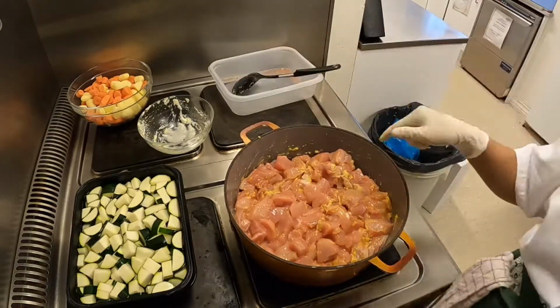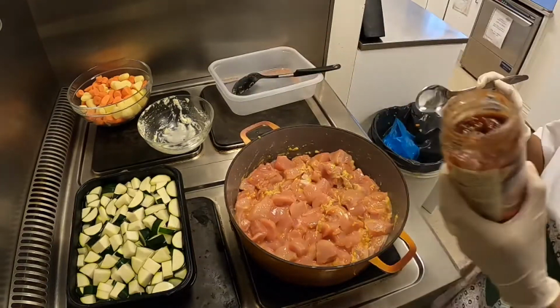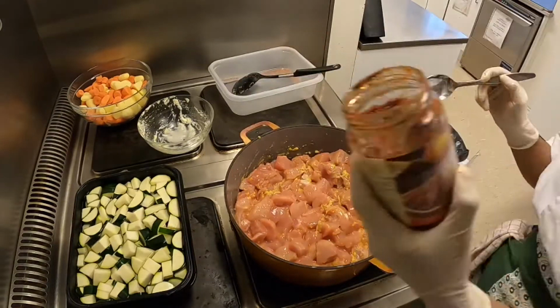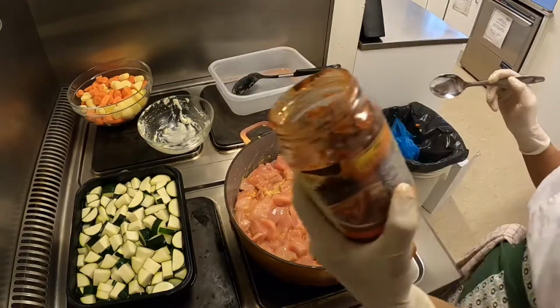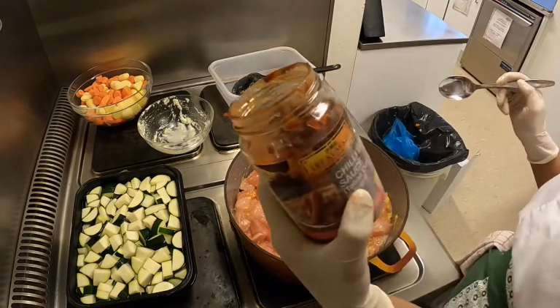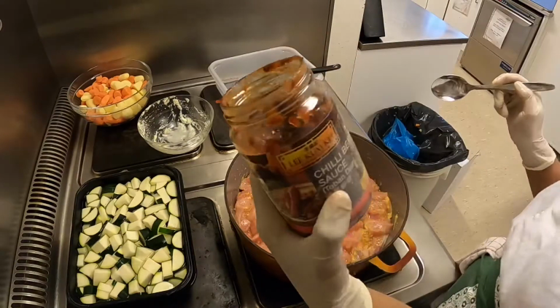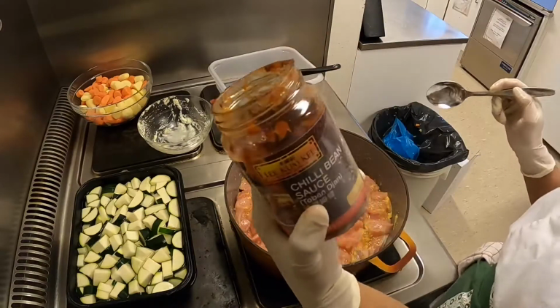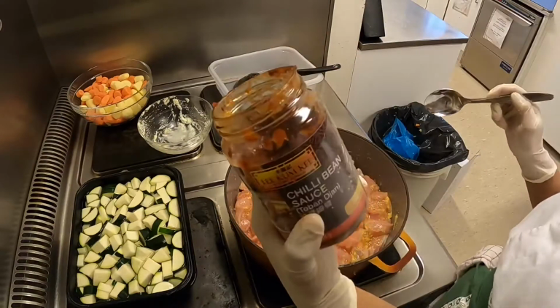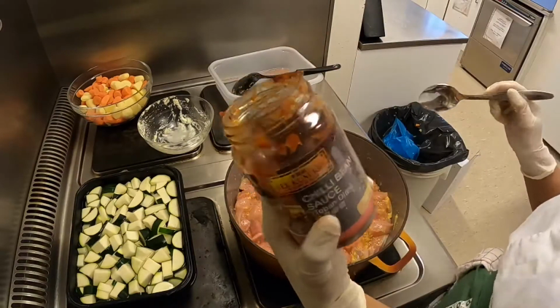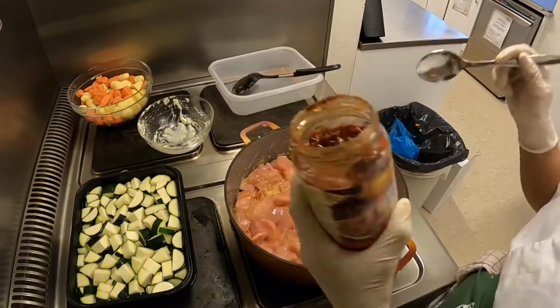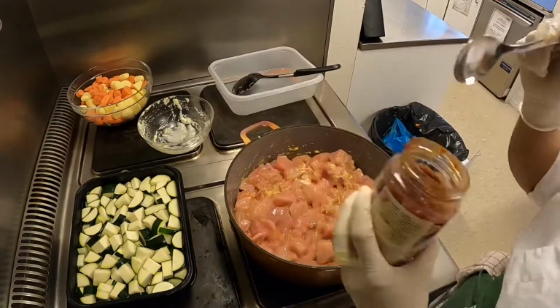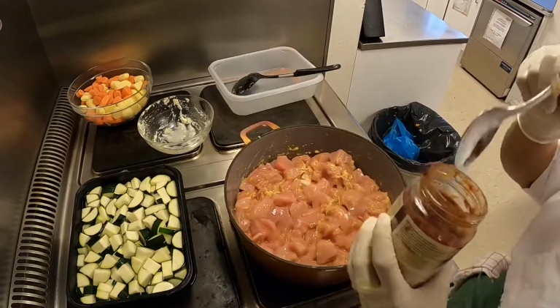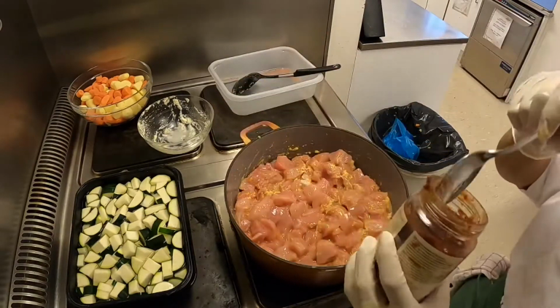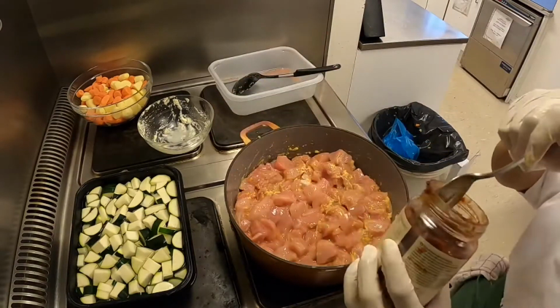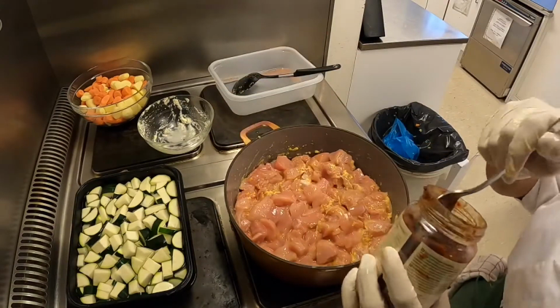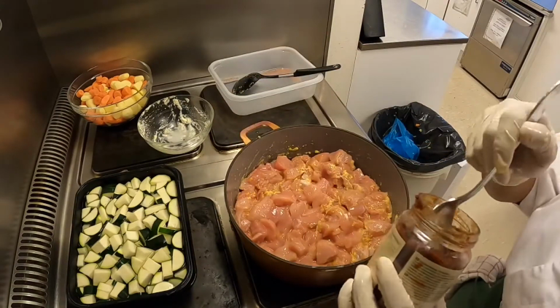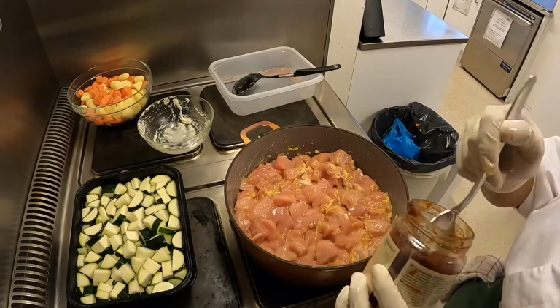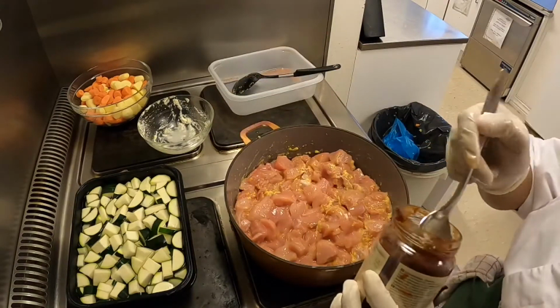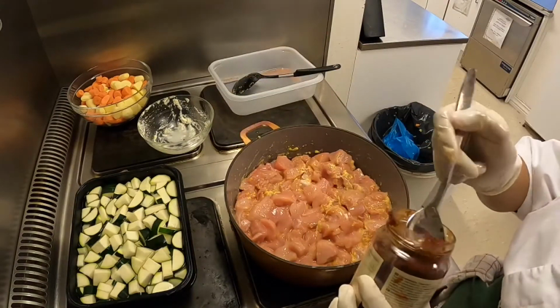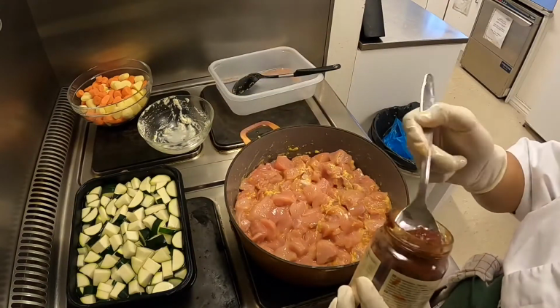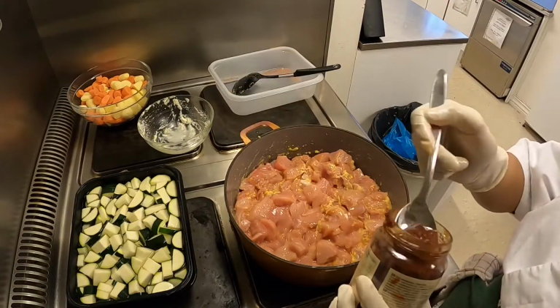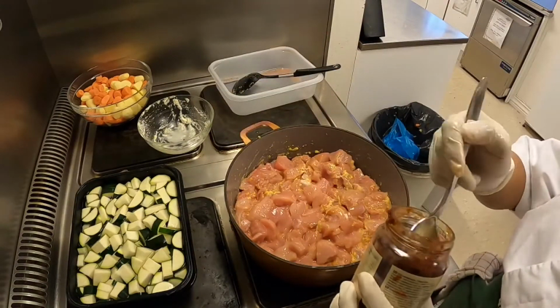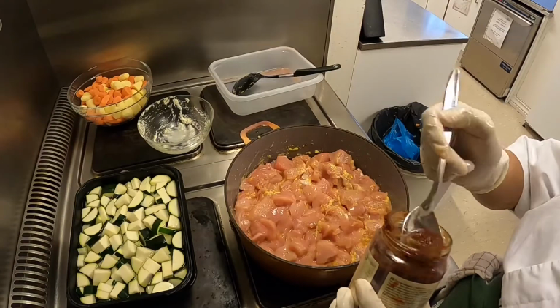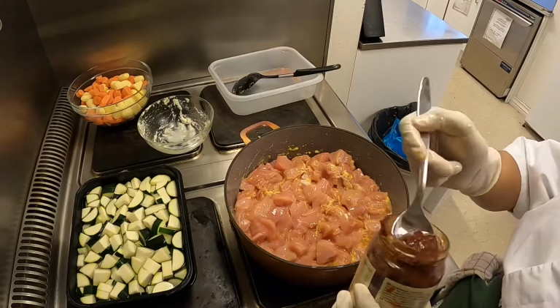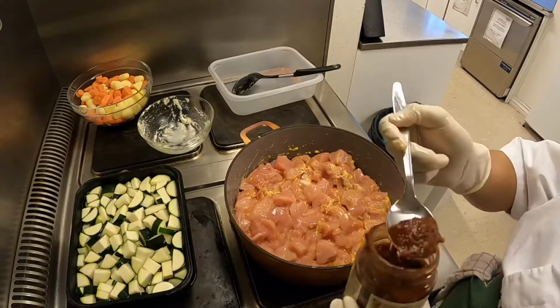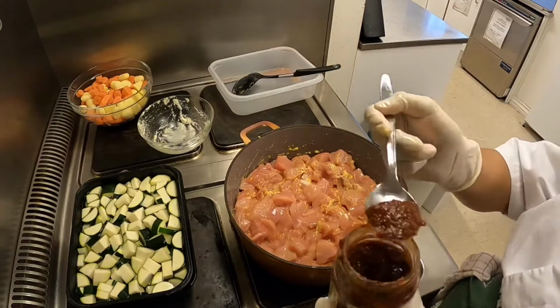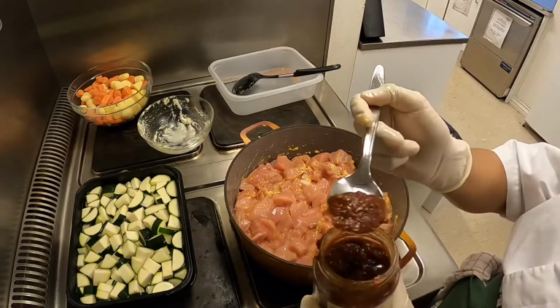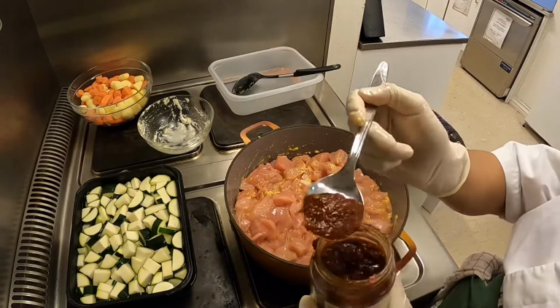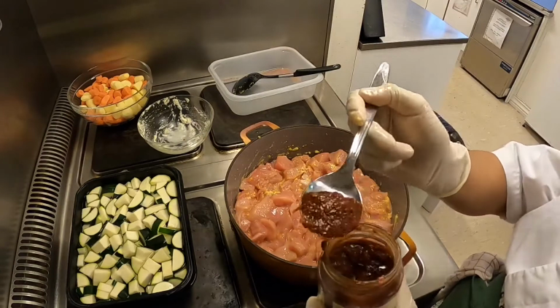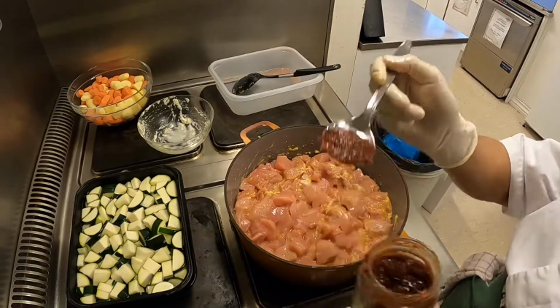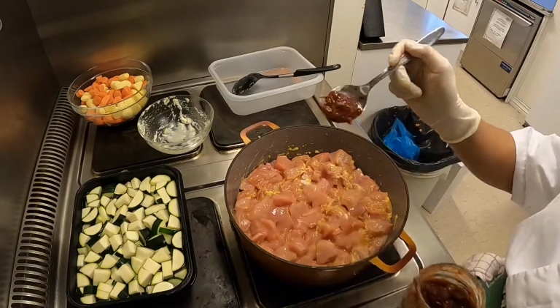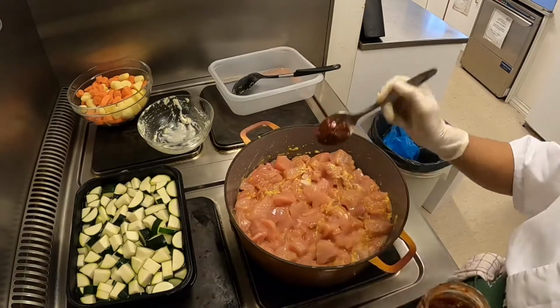Tapos, lagyan natin sya ng chili din, guys. Tapos, apple teaspoon. Okay.